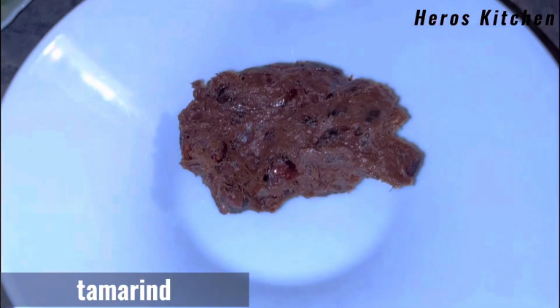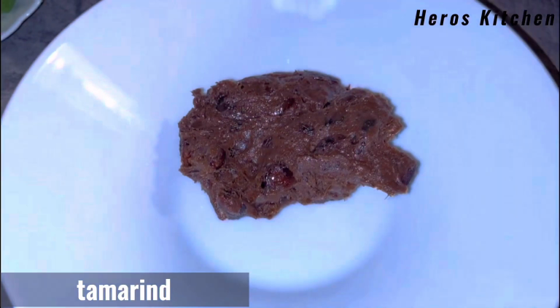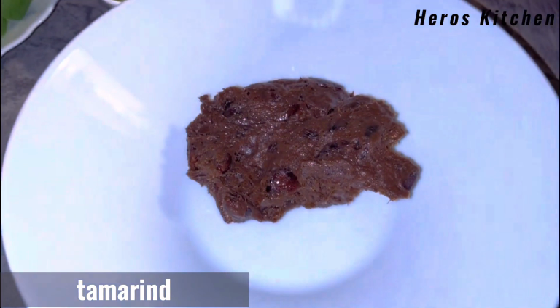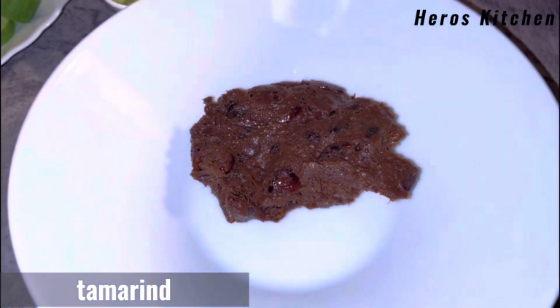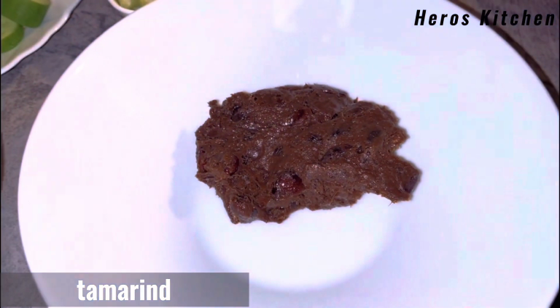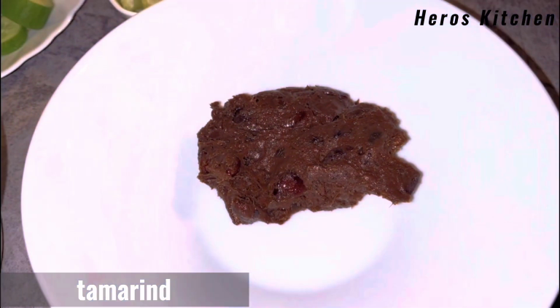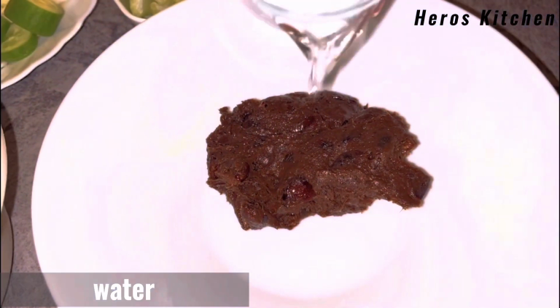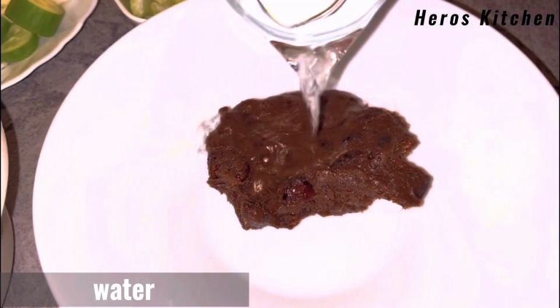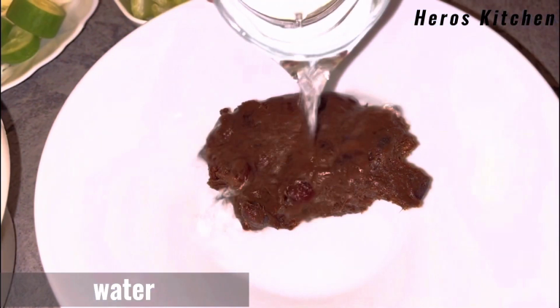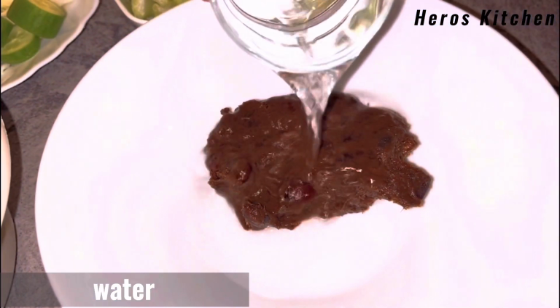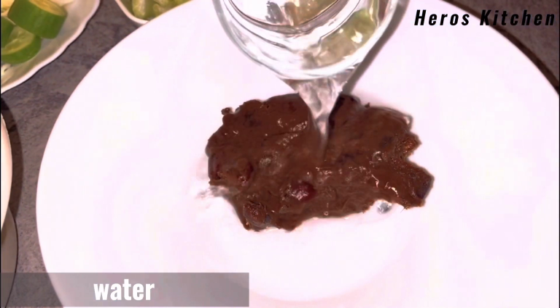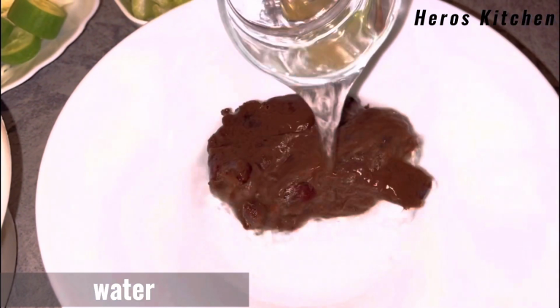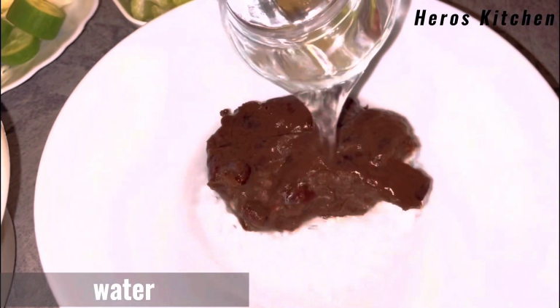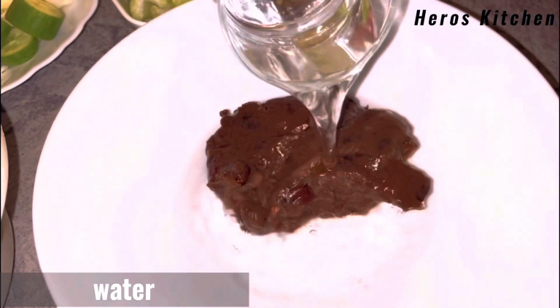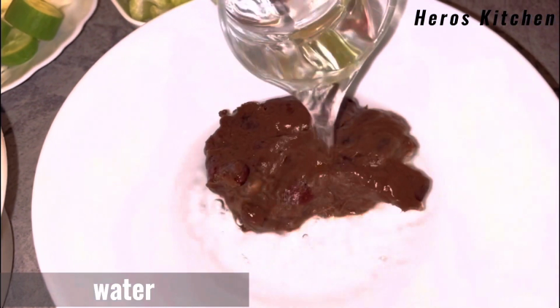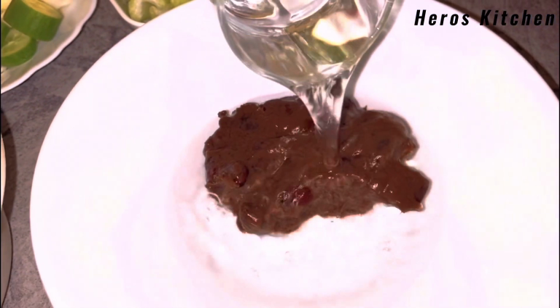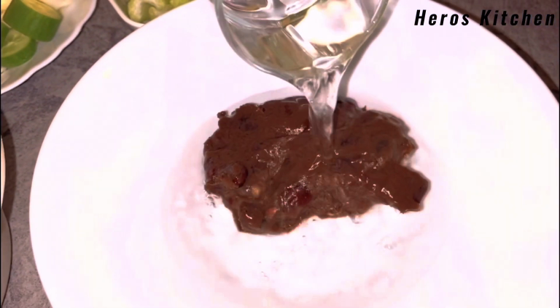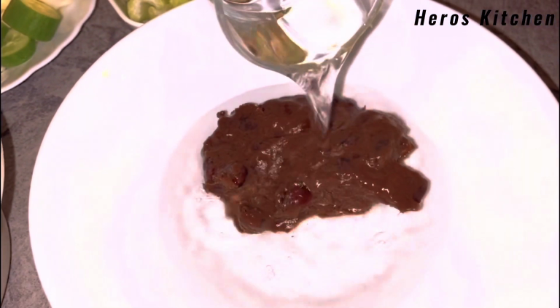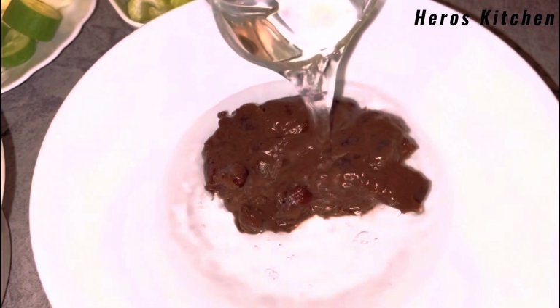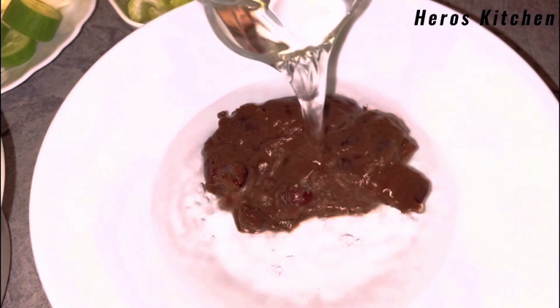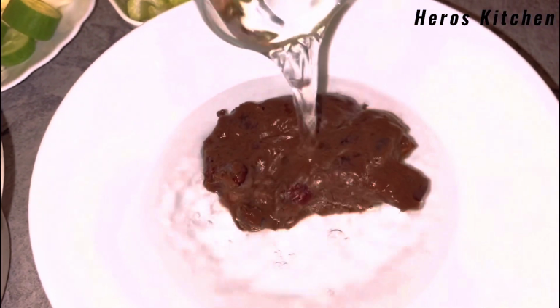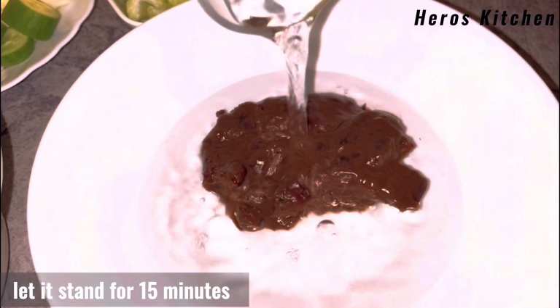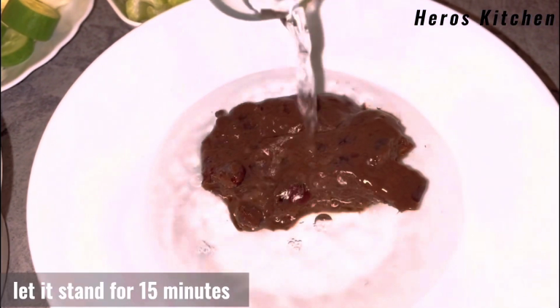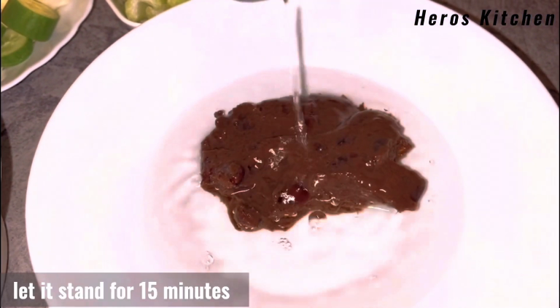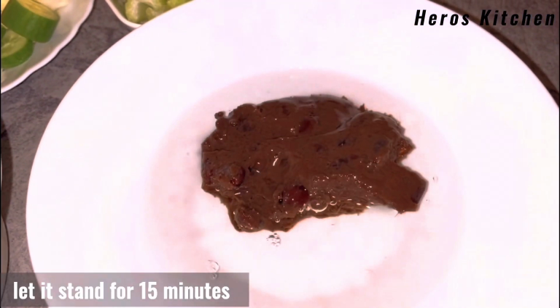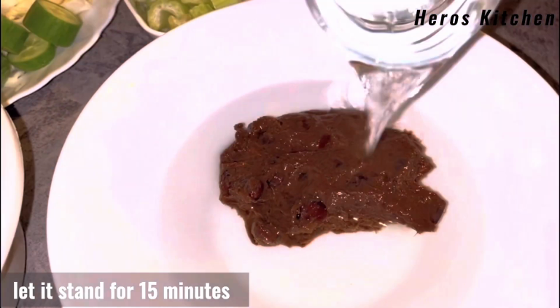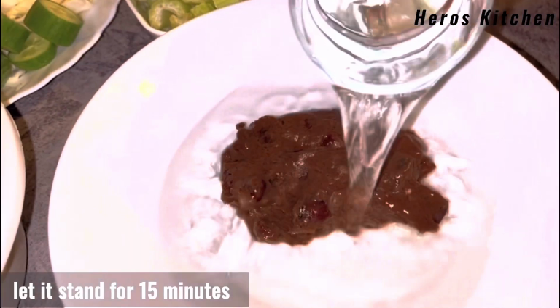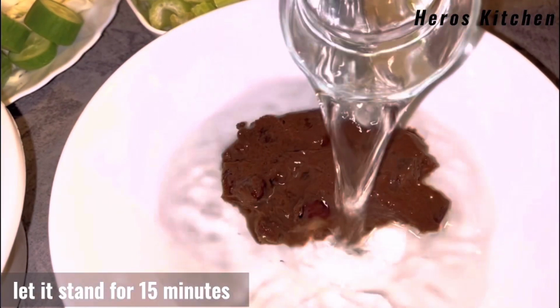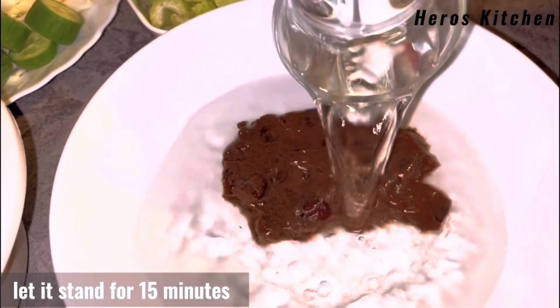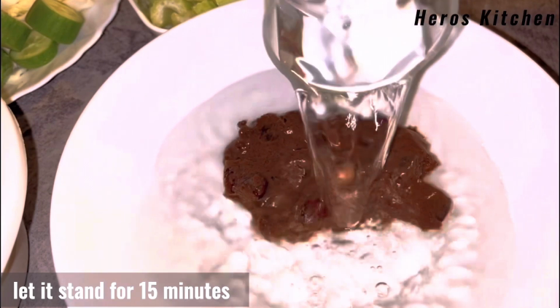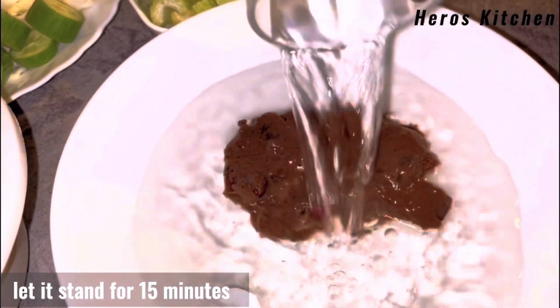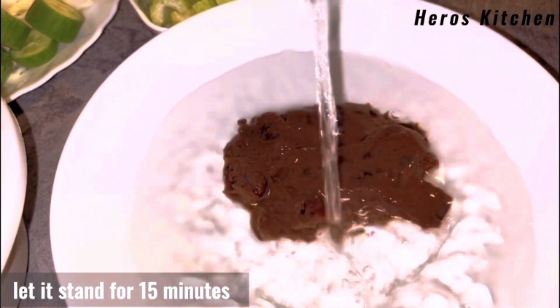Tamarind. Water. Let it stand for 15 minutes.